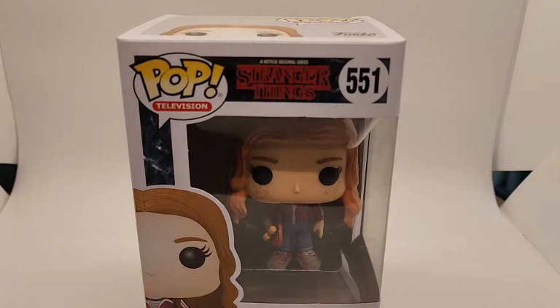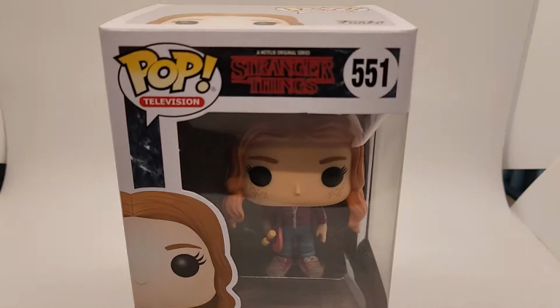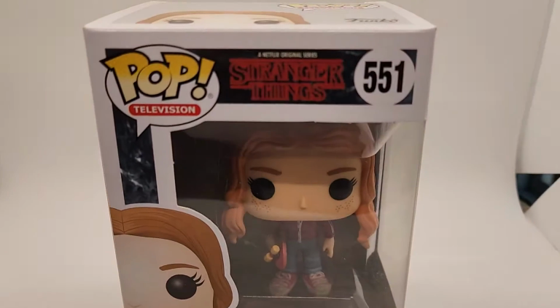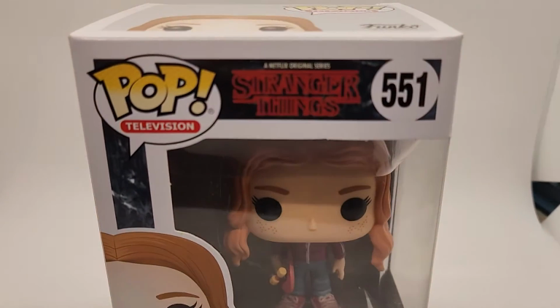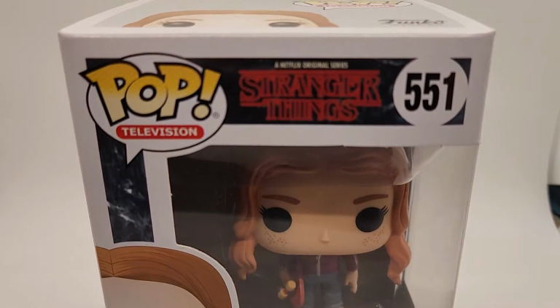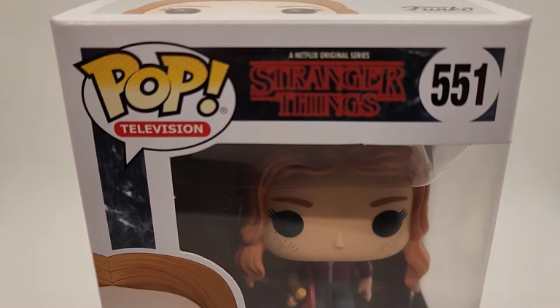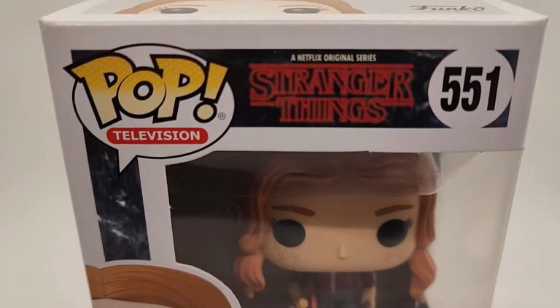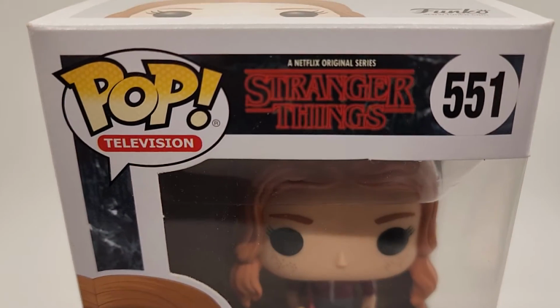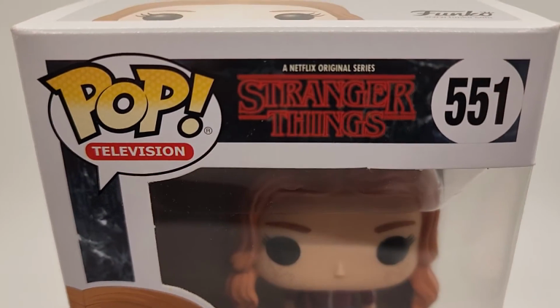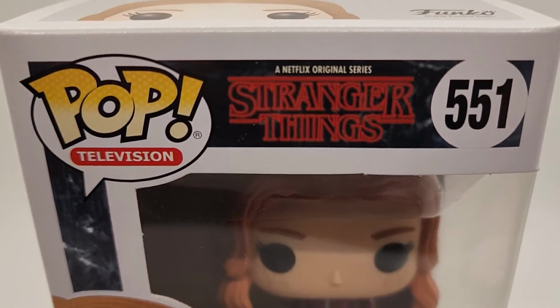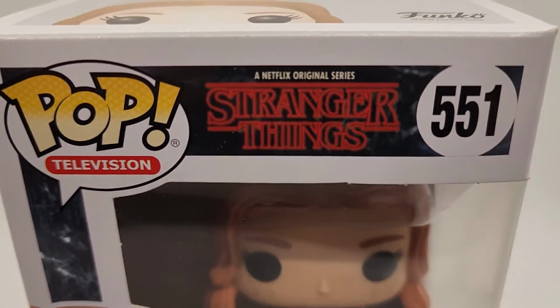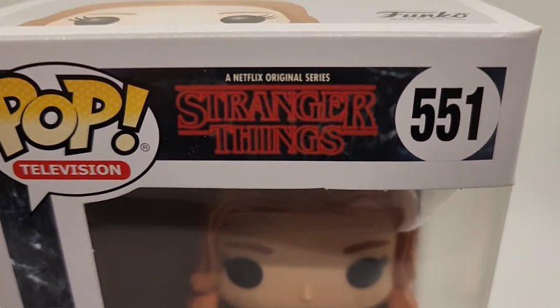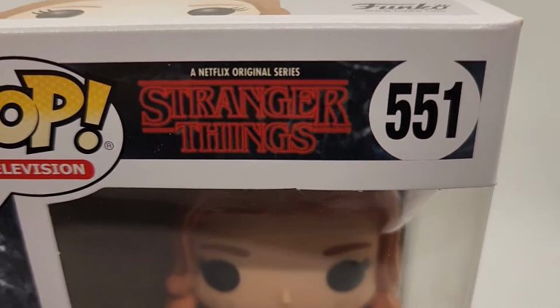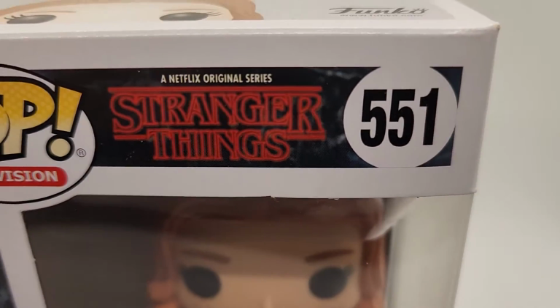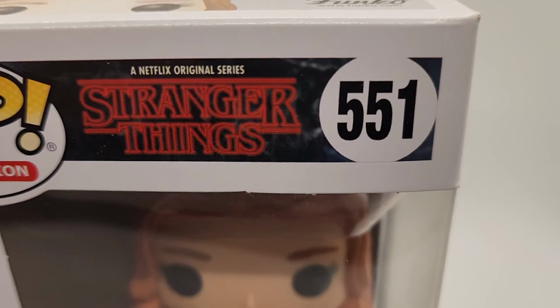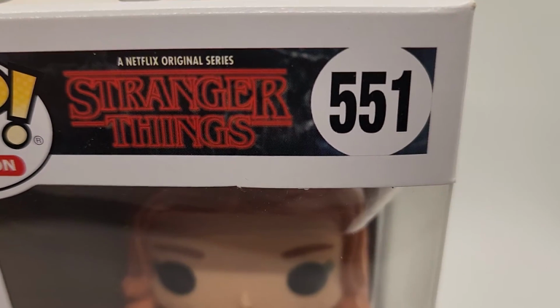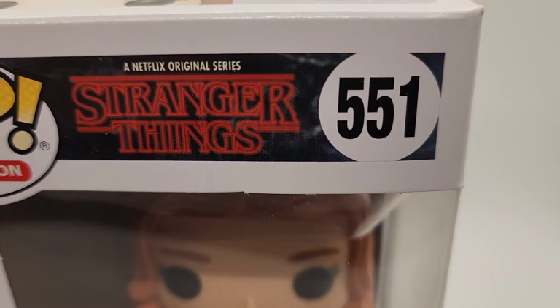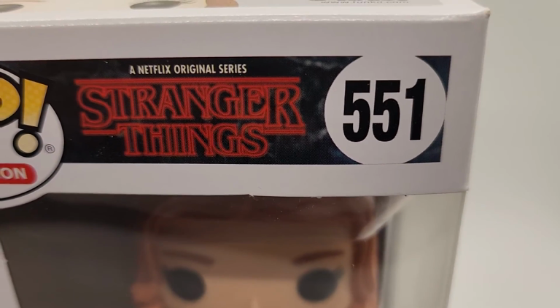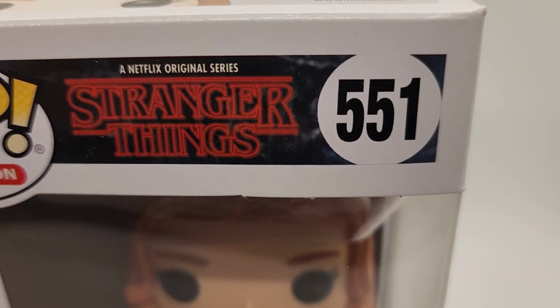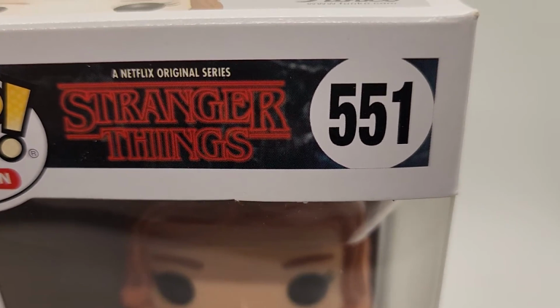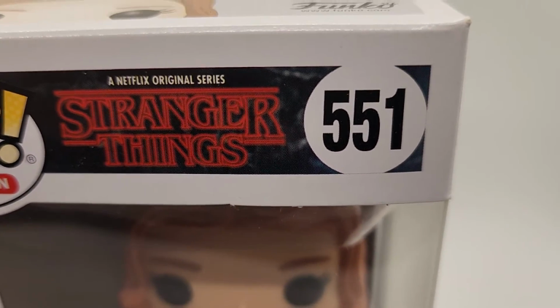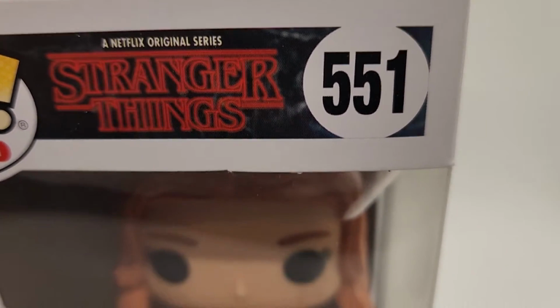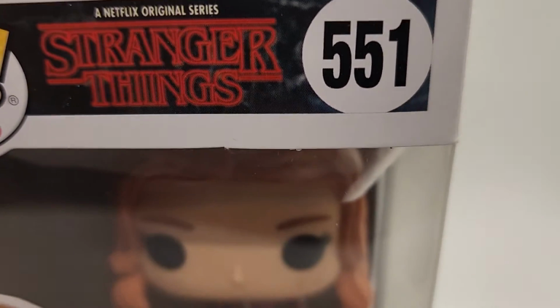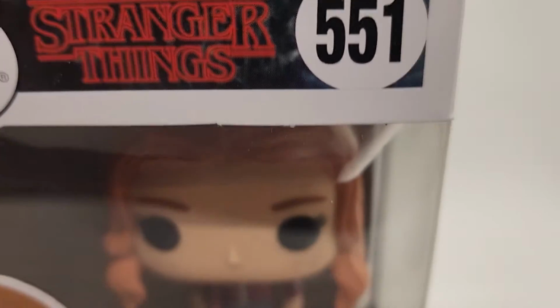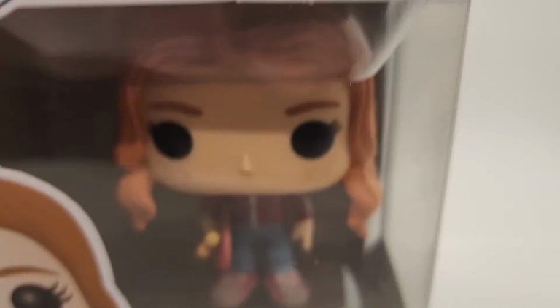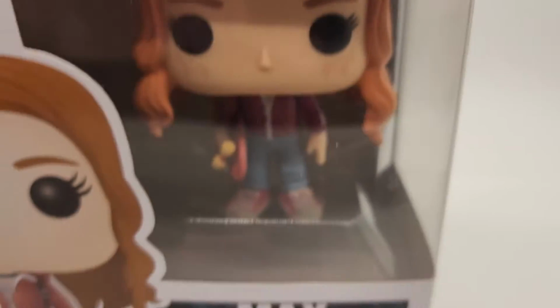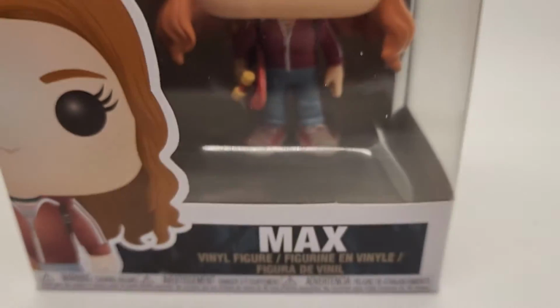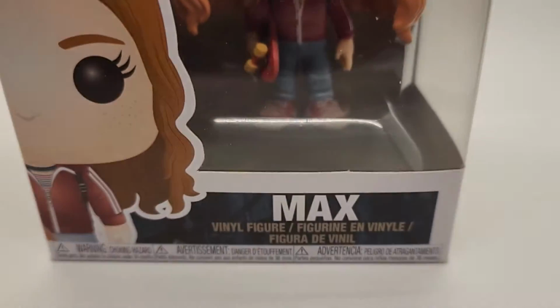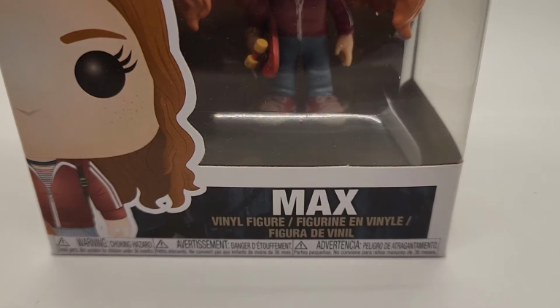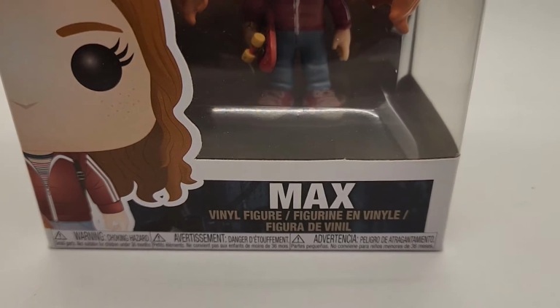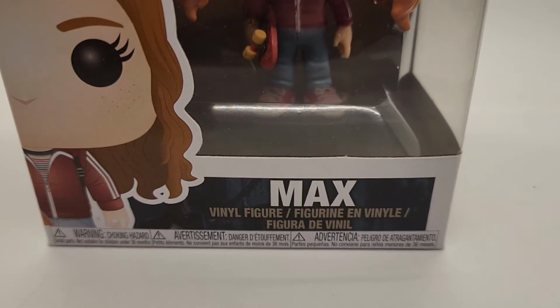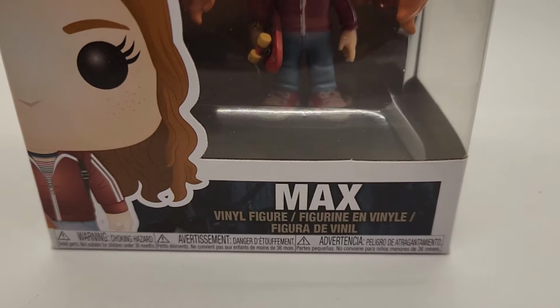Hey everybody, thanks for checking out the video. This is Funko Pops Stranger Things number 551. It's Max.